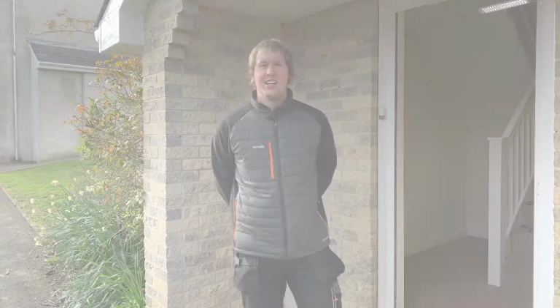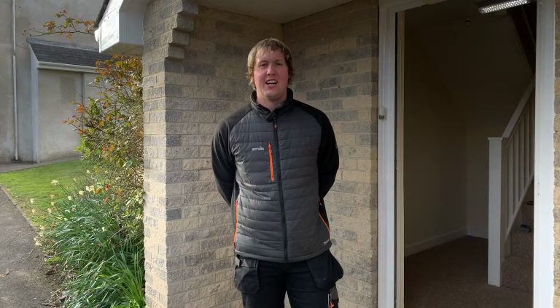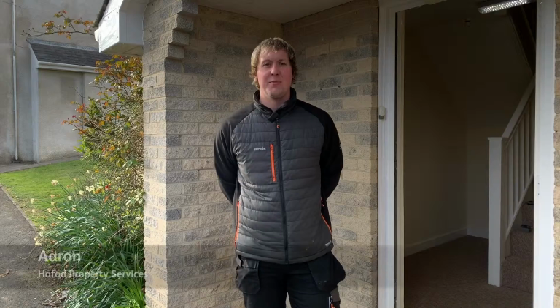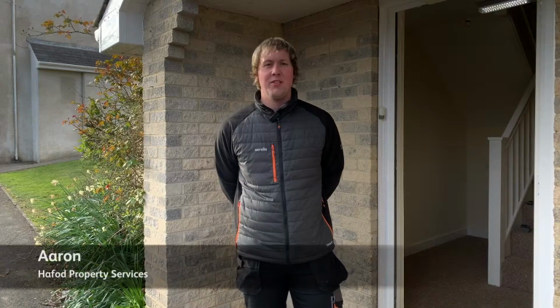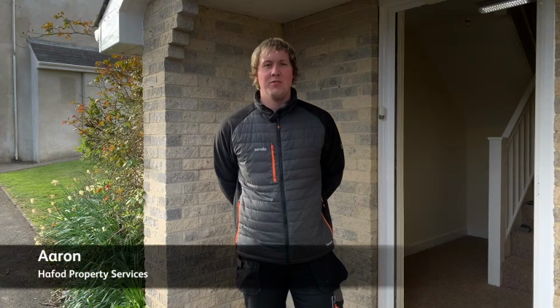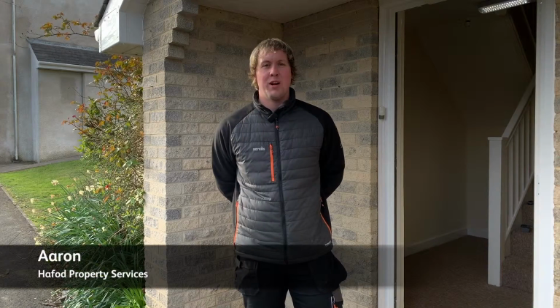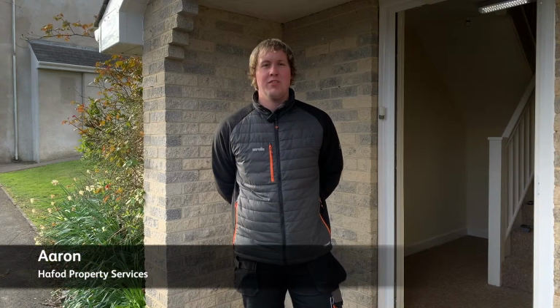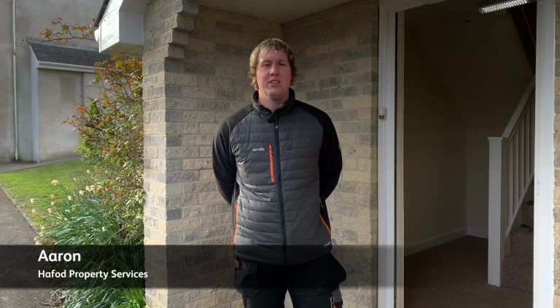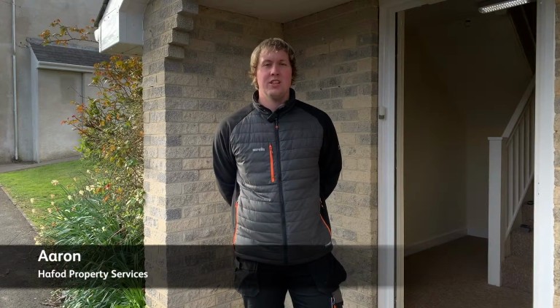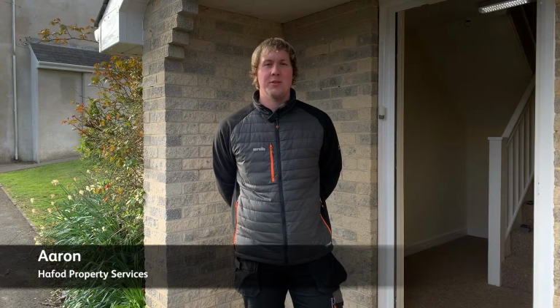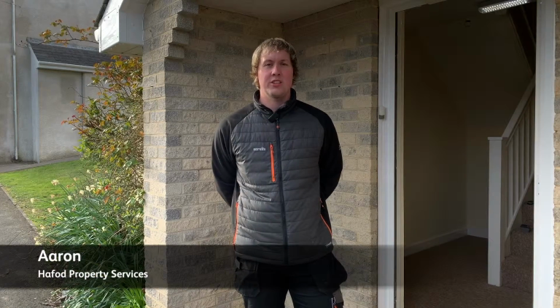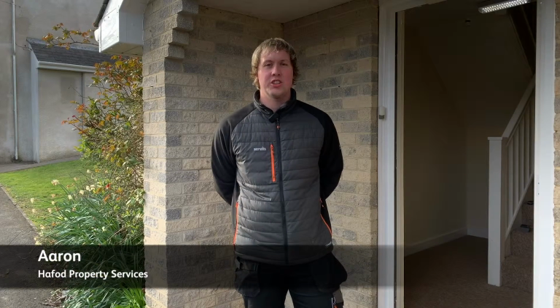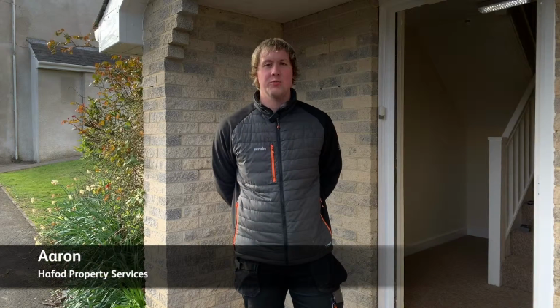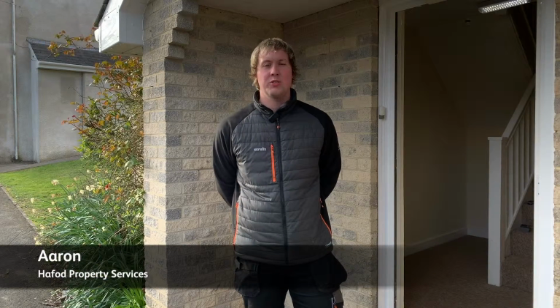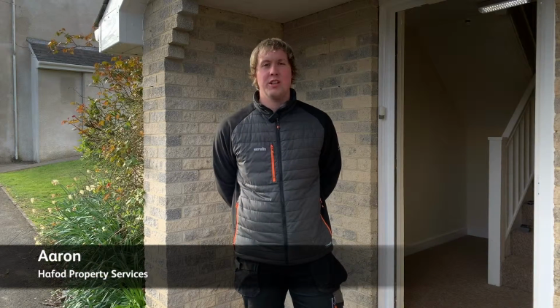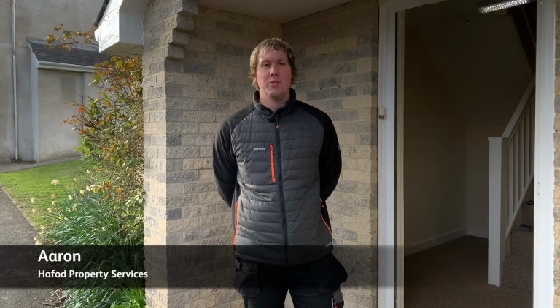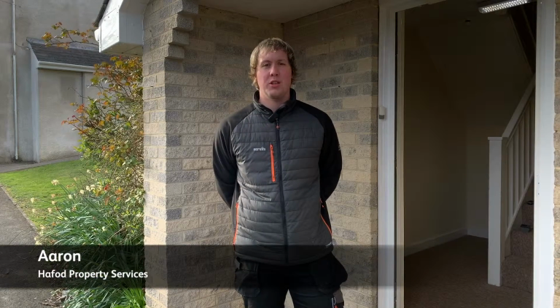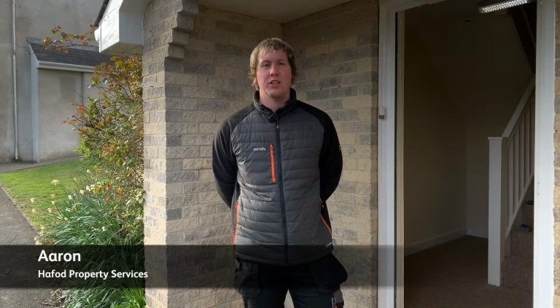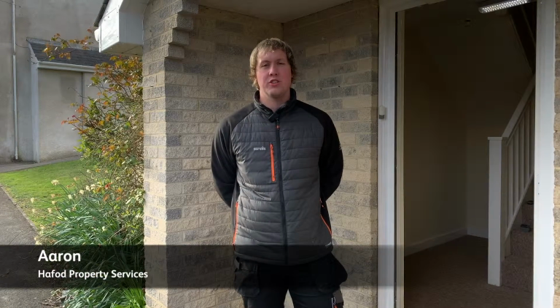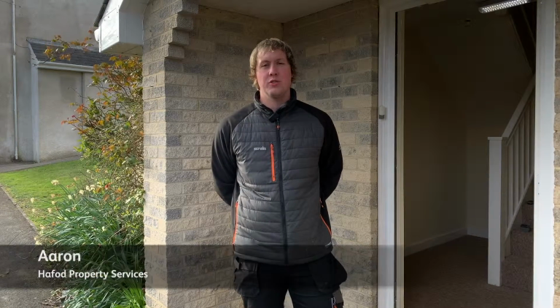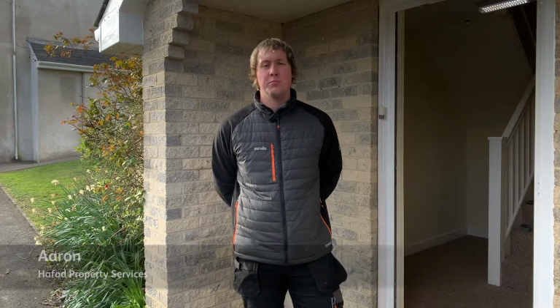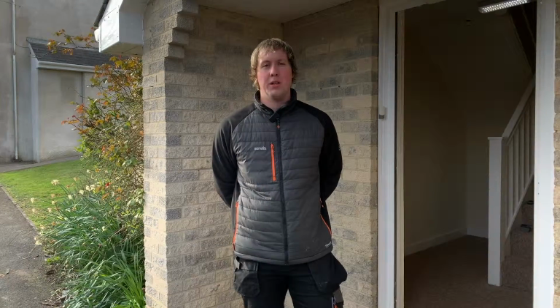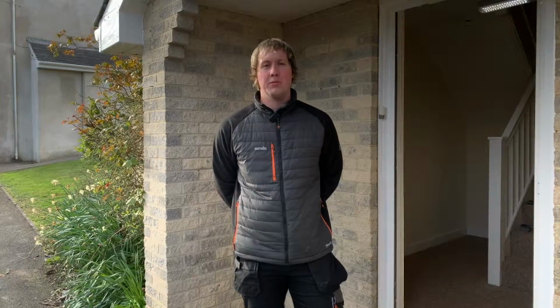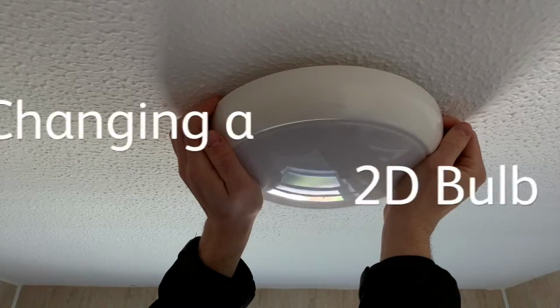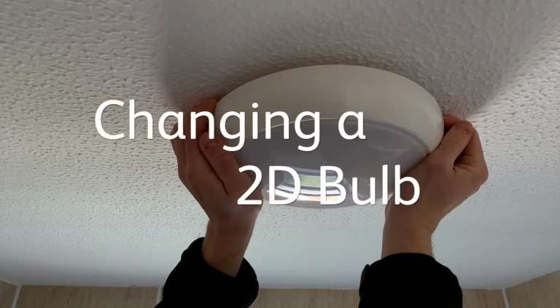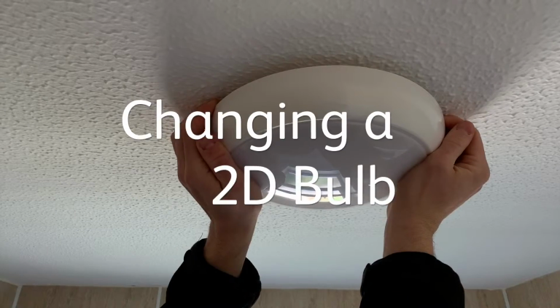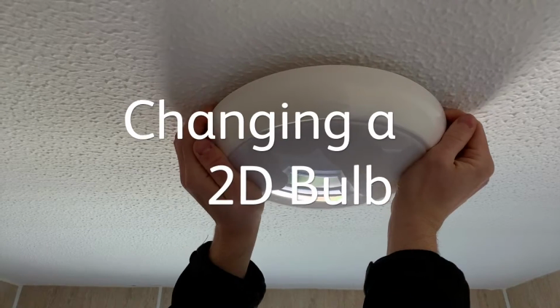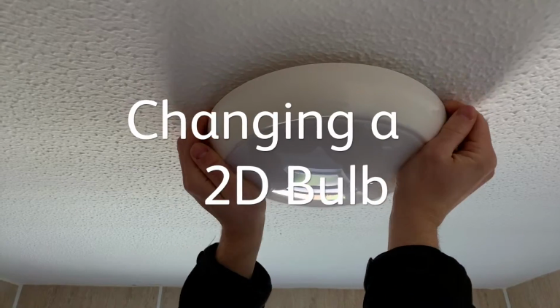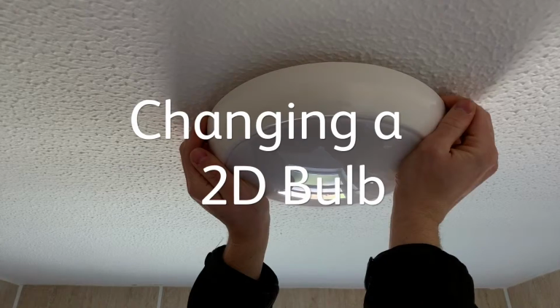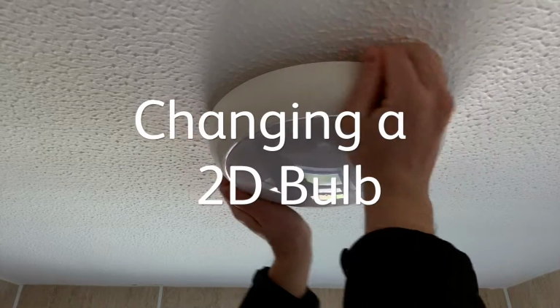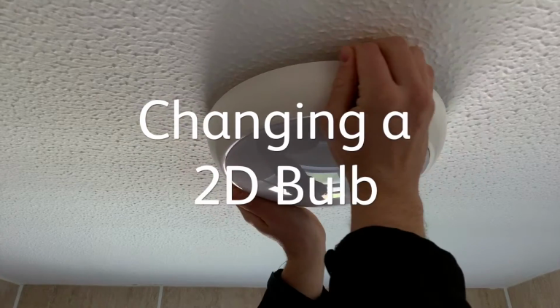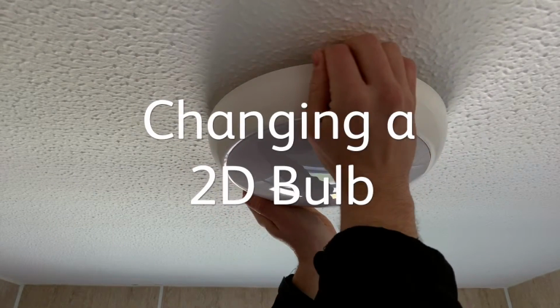Hi, I'm Aaron from Hafod. I'm an electrician. Today we're going to be looking at your 2D bulb in your bathroom and how you would change it.